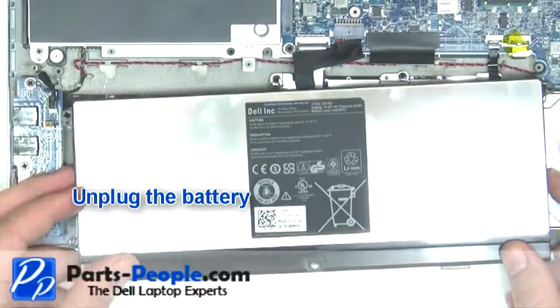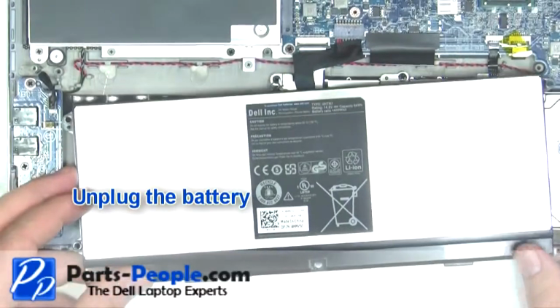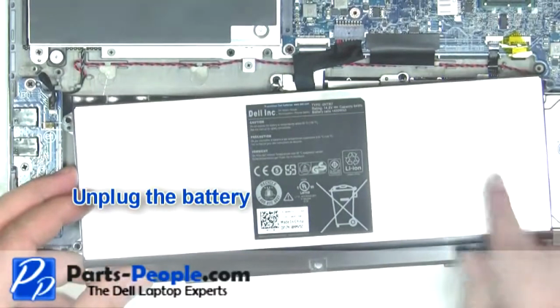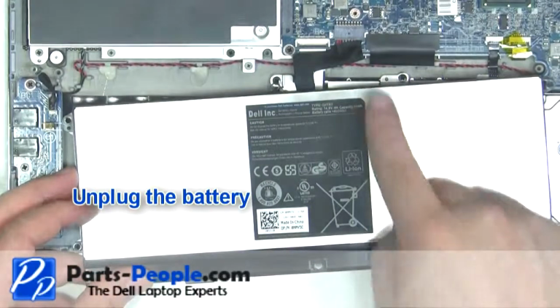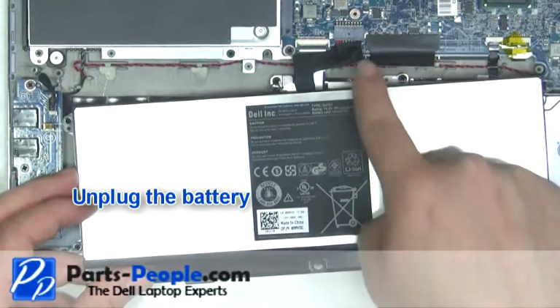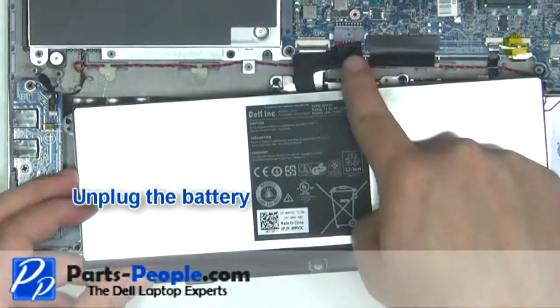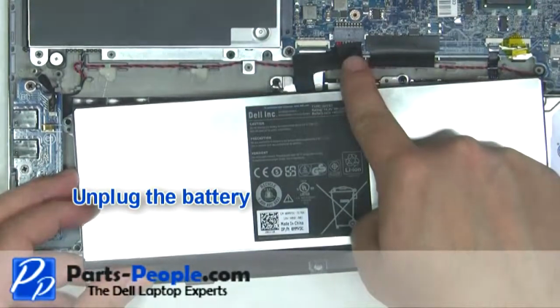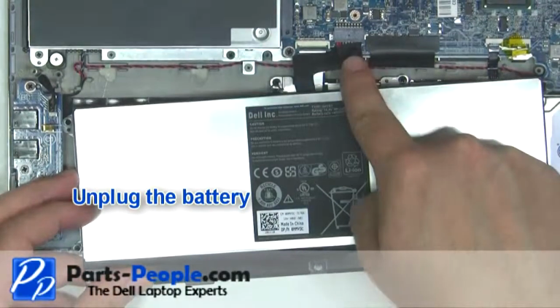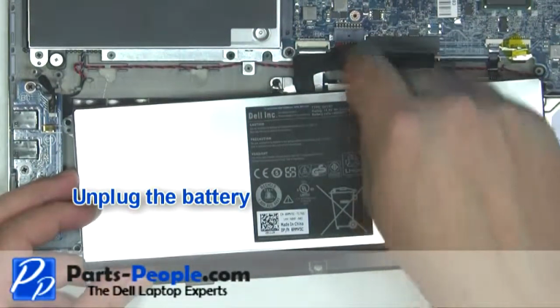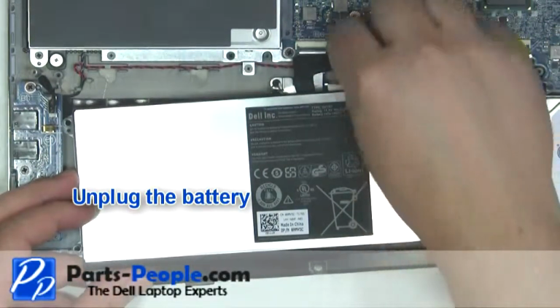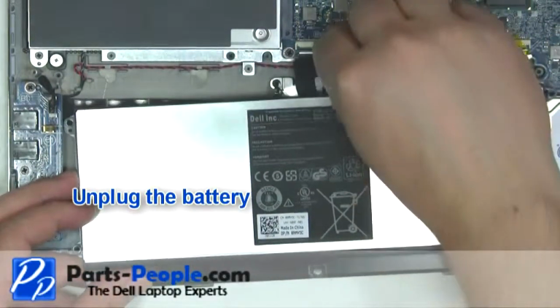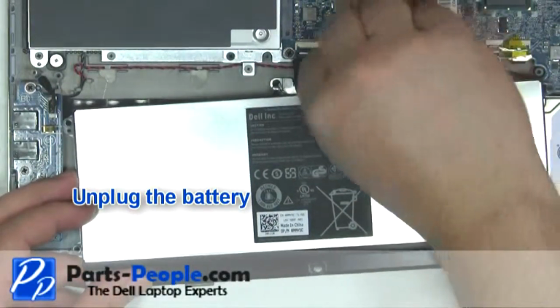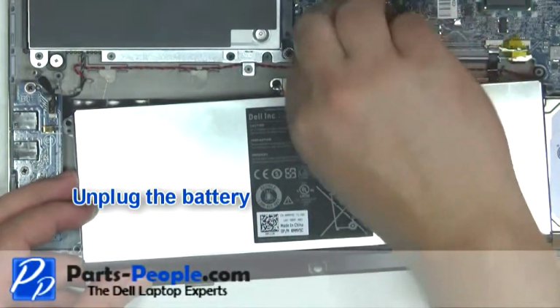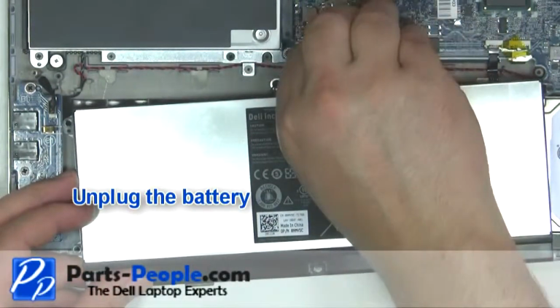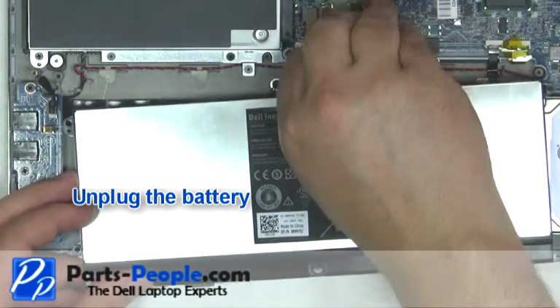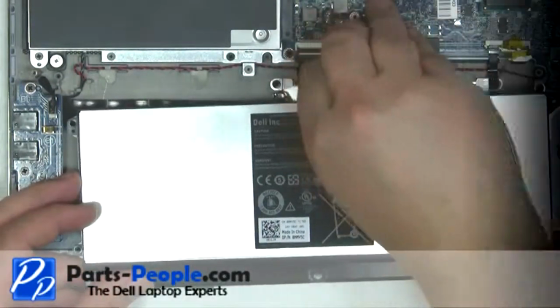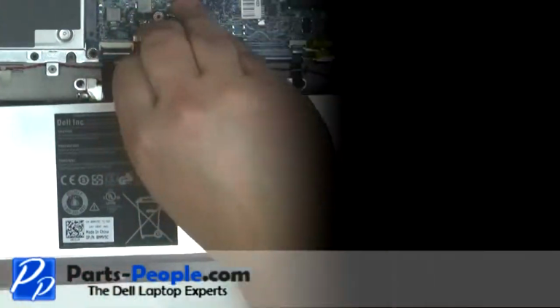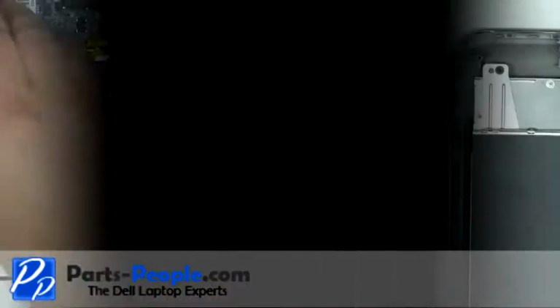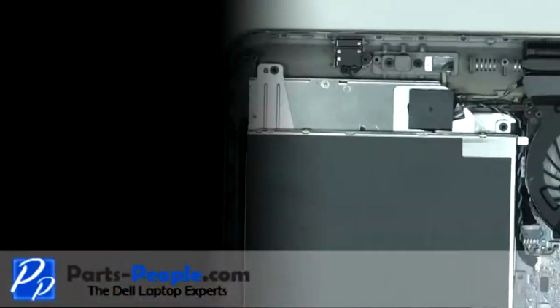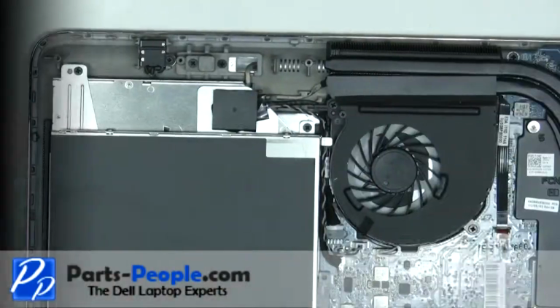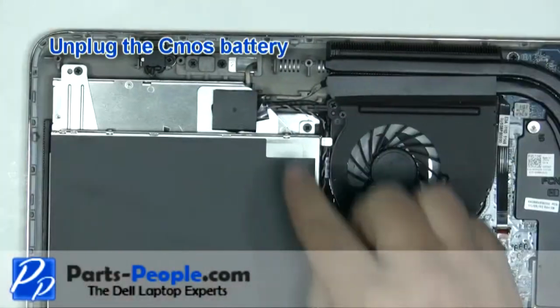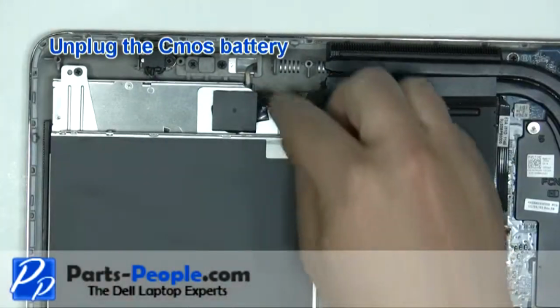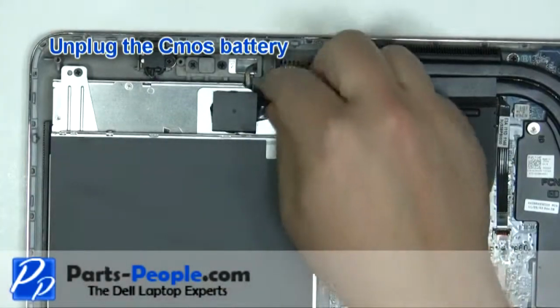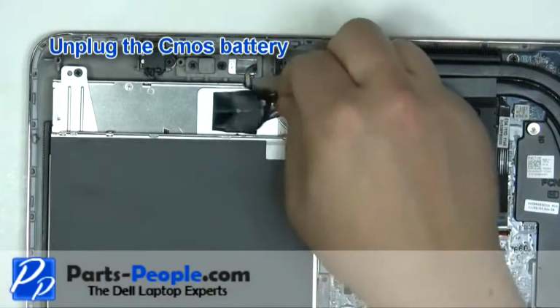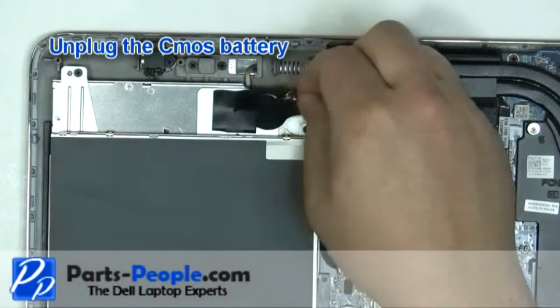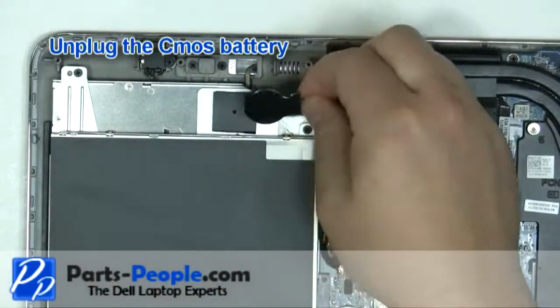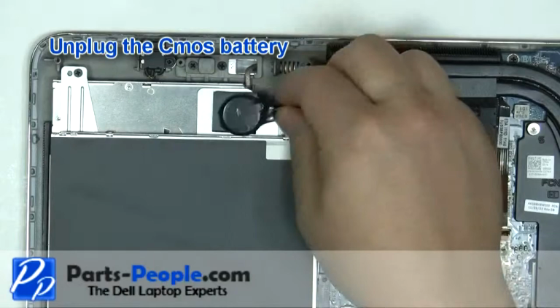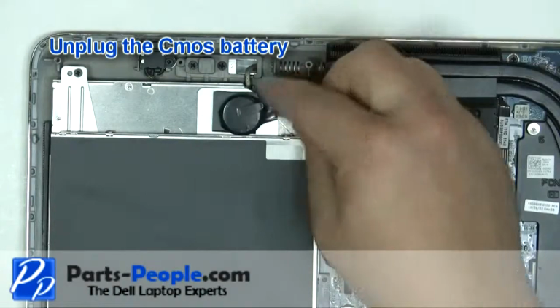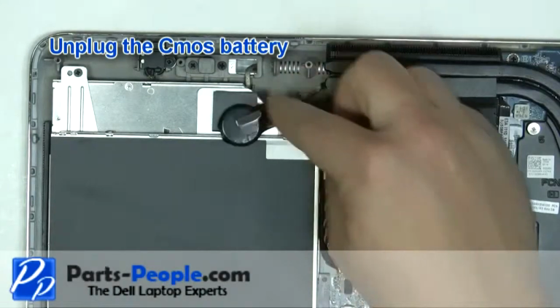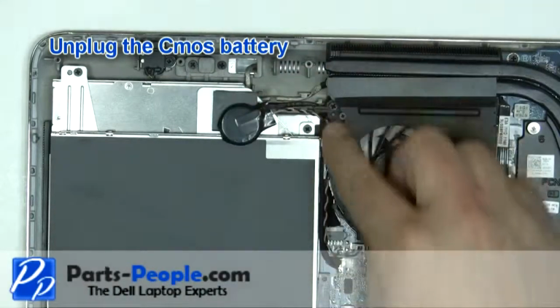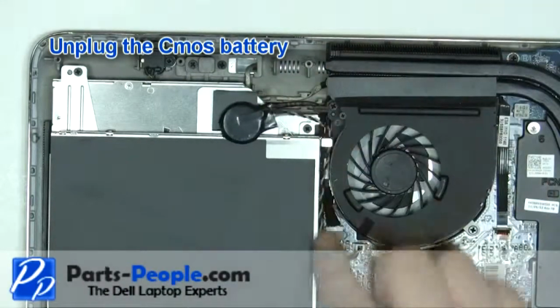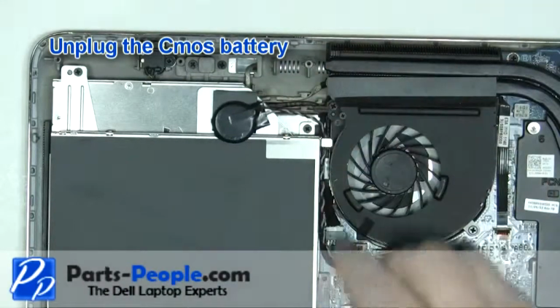Unplug the battery. Unplug the CMOS battery.